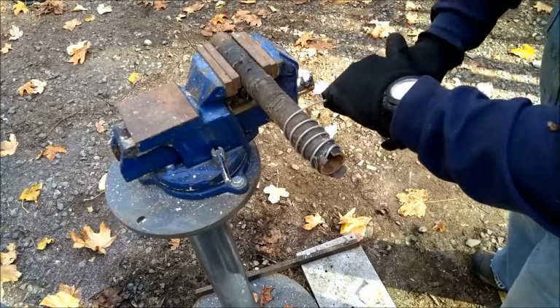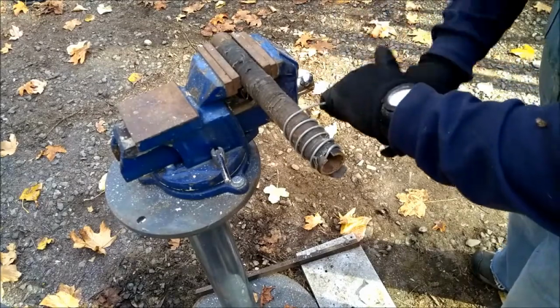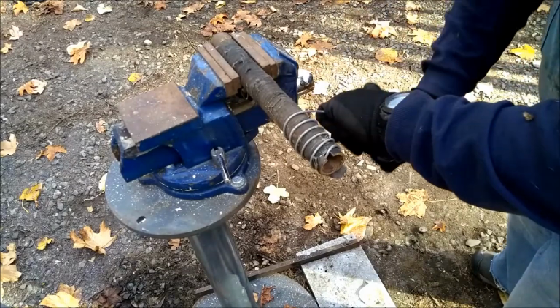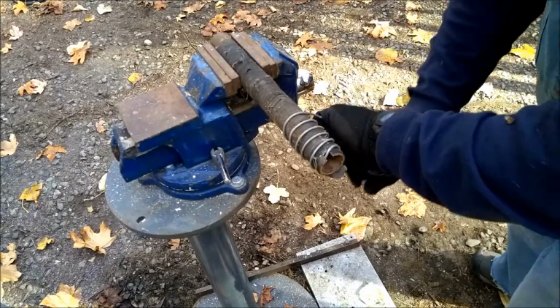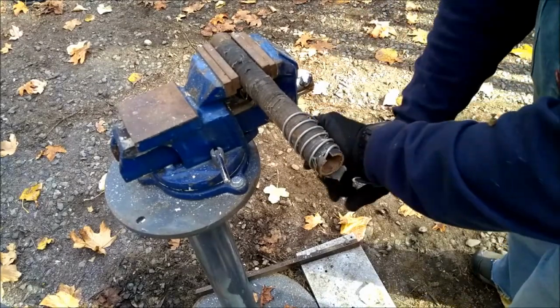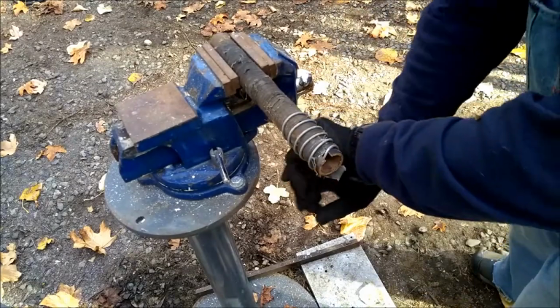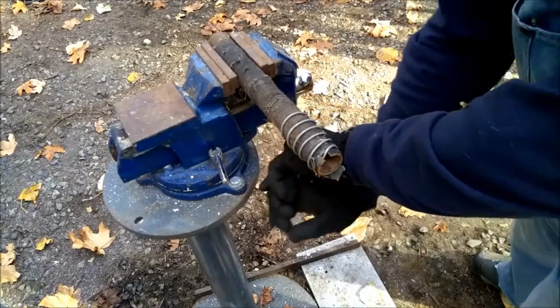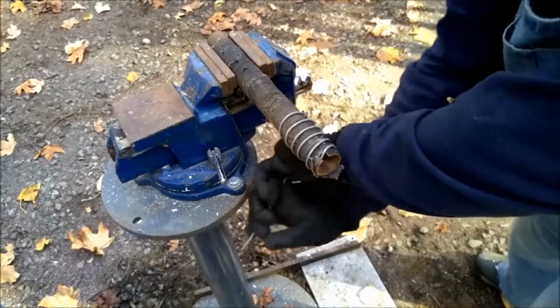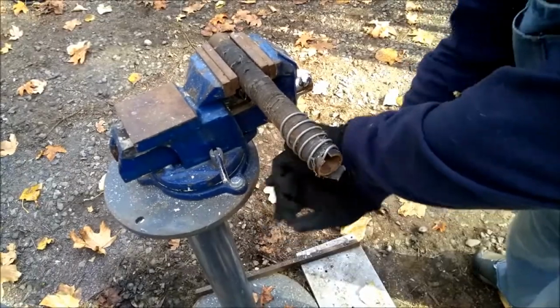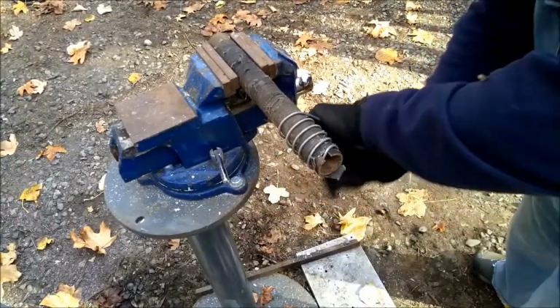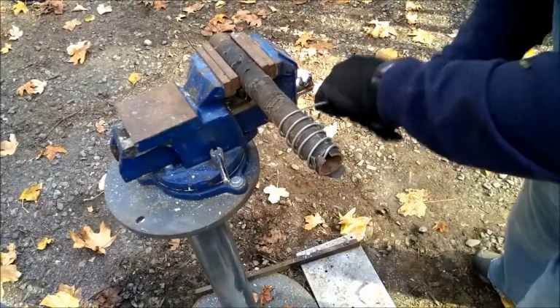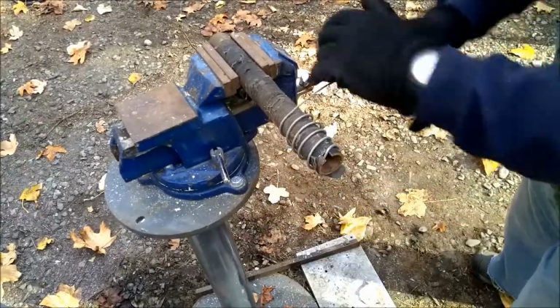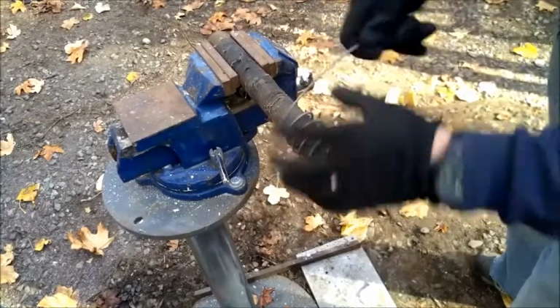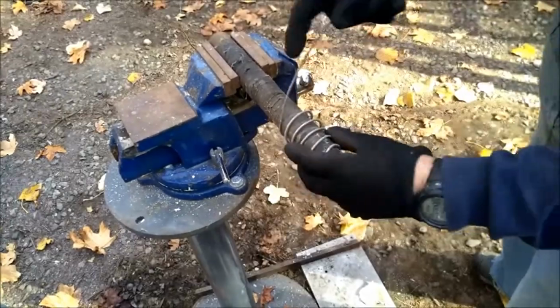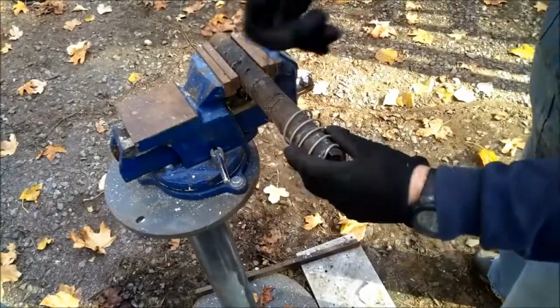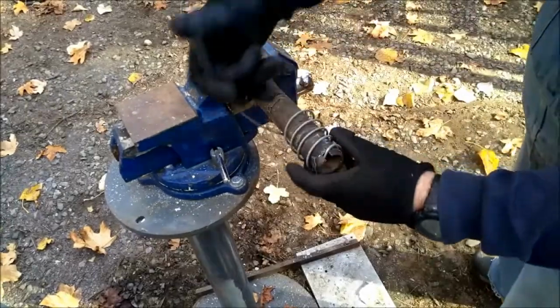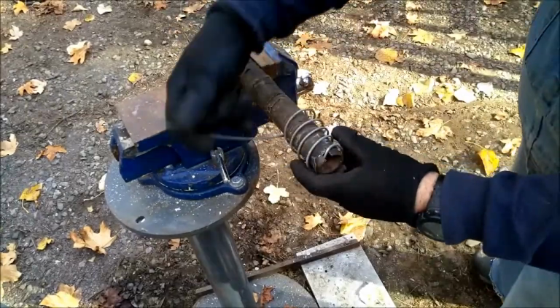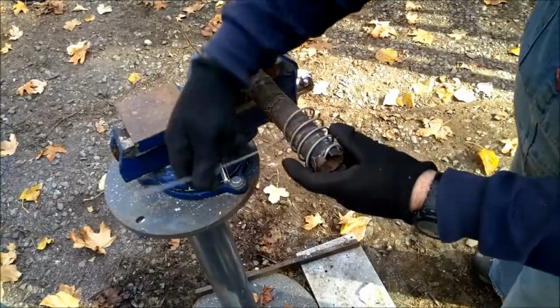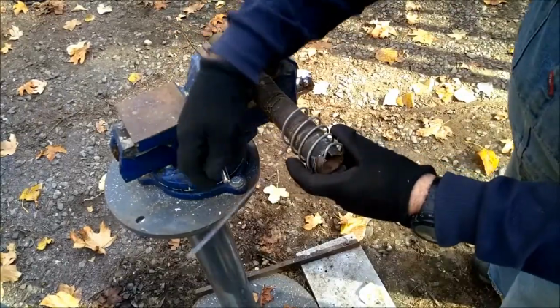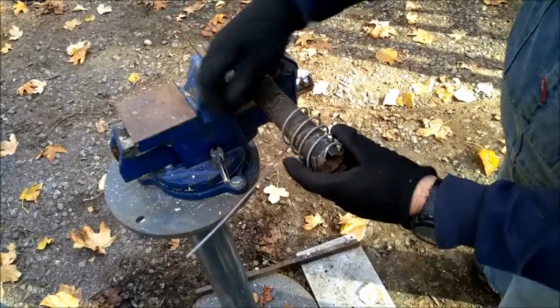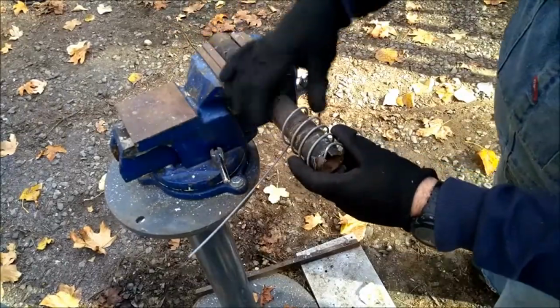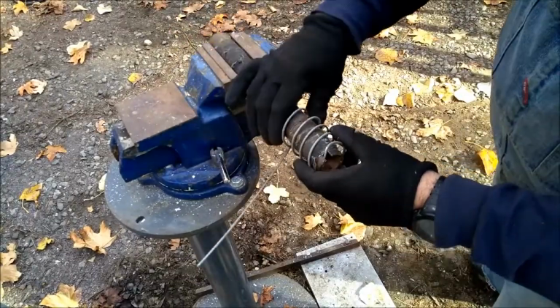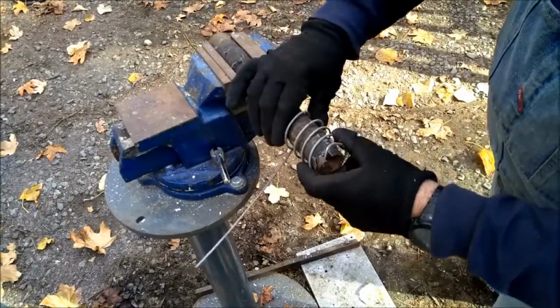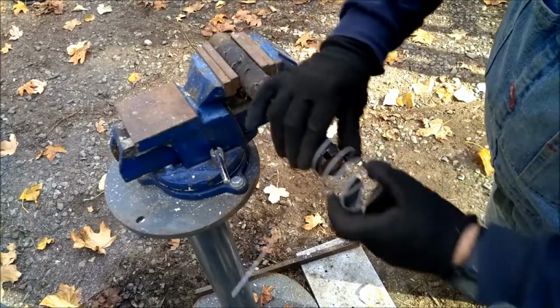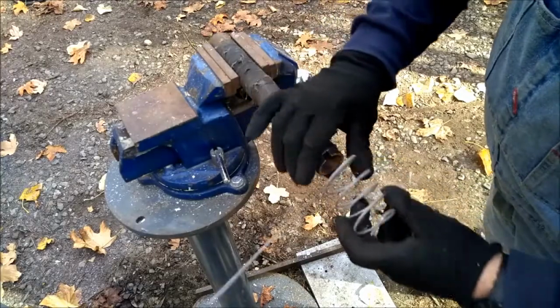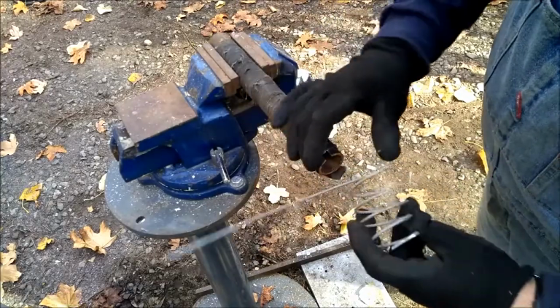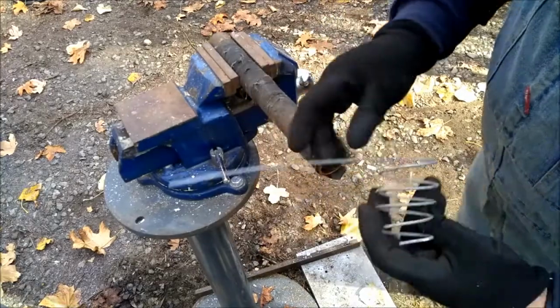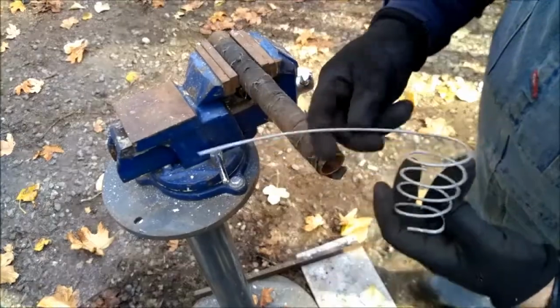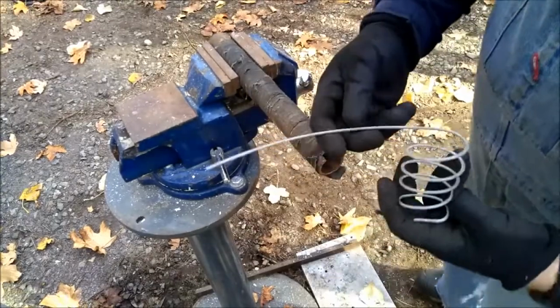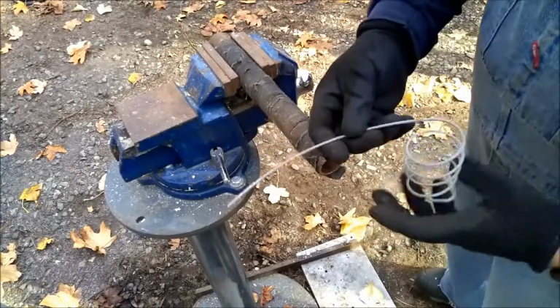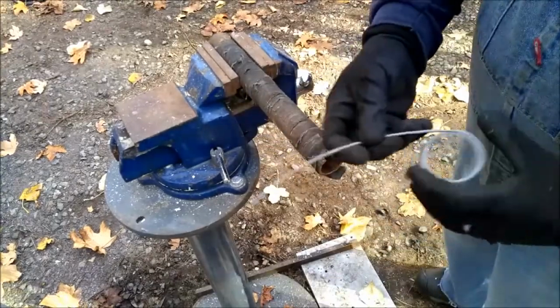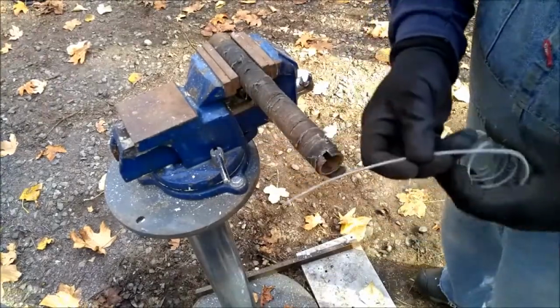This is my second attempt, and the first one was too little wire. So always grab more wire than you think you need.